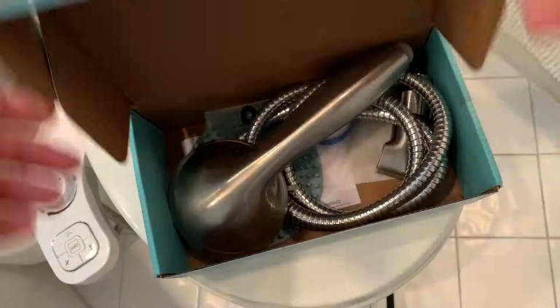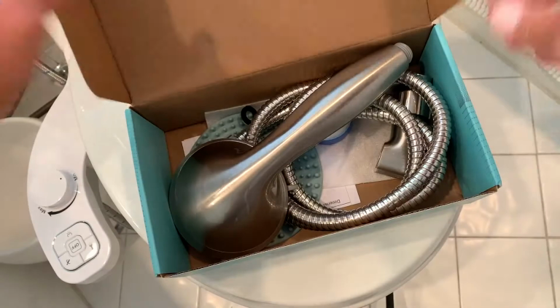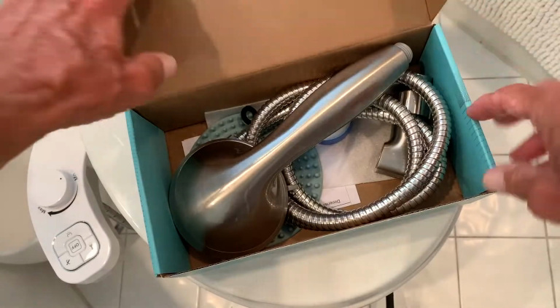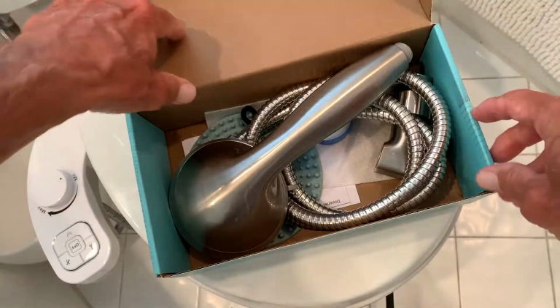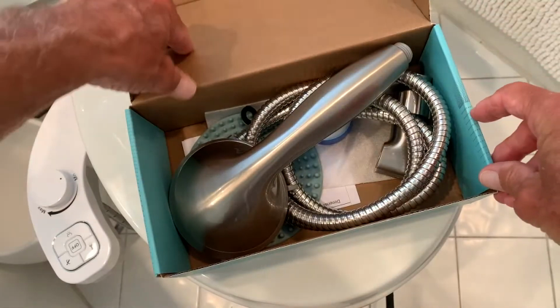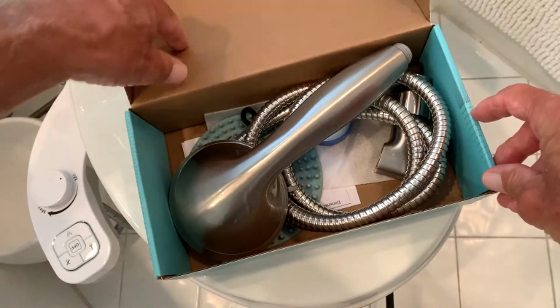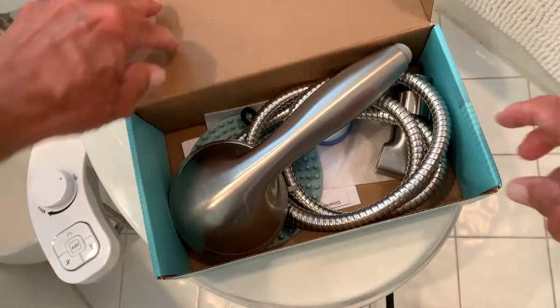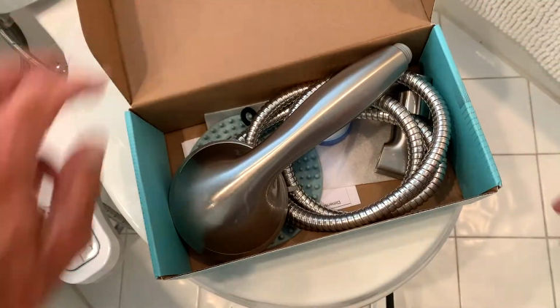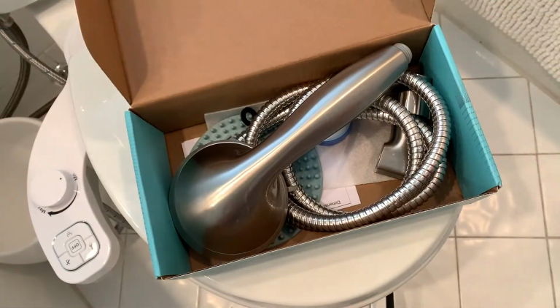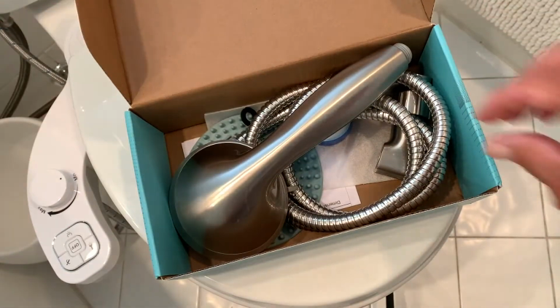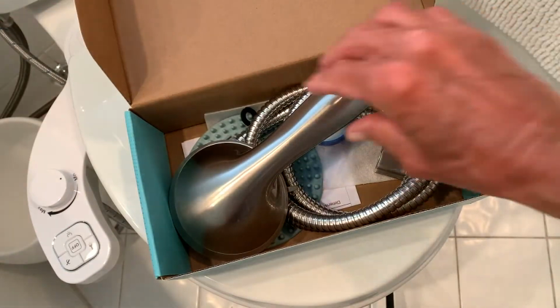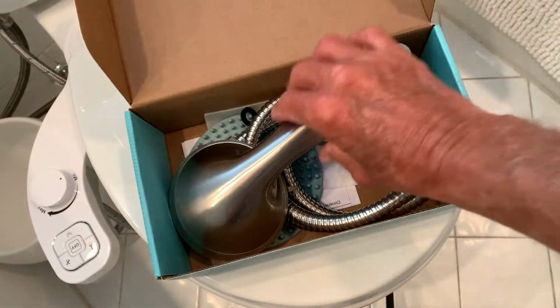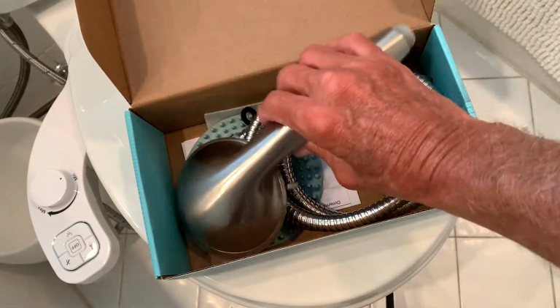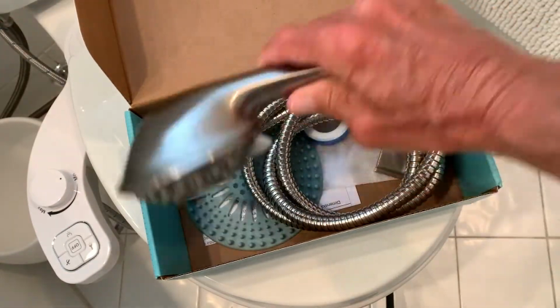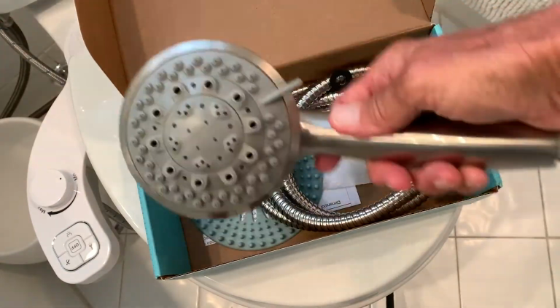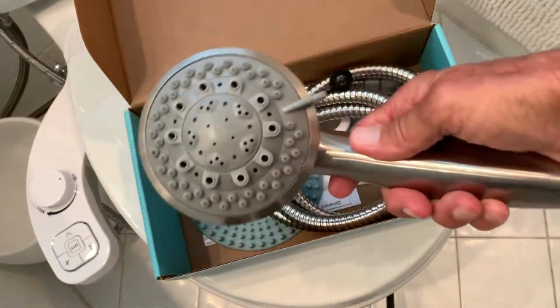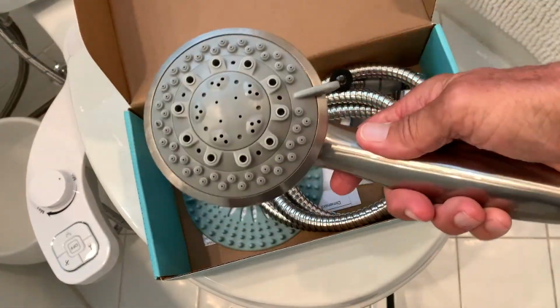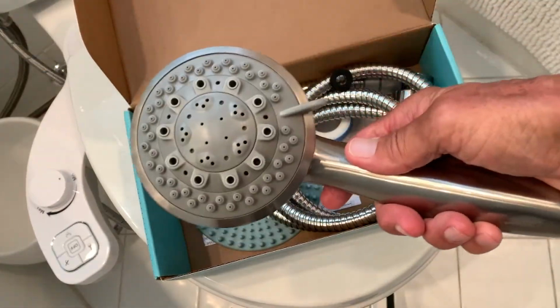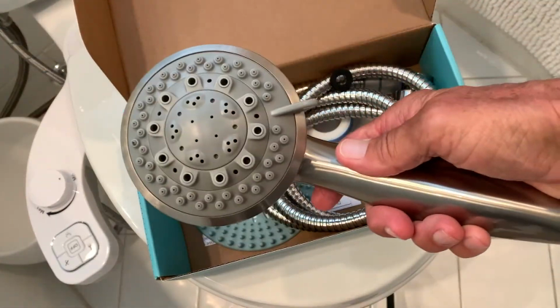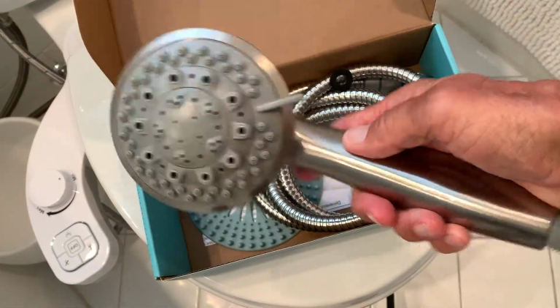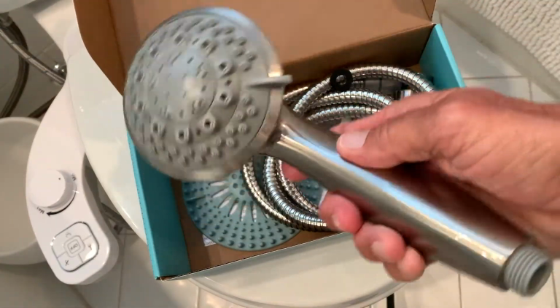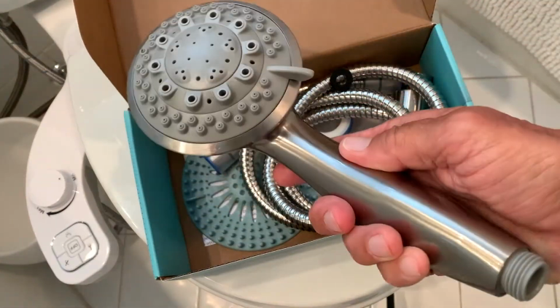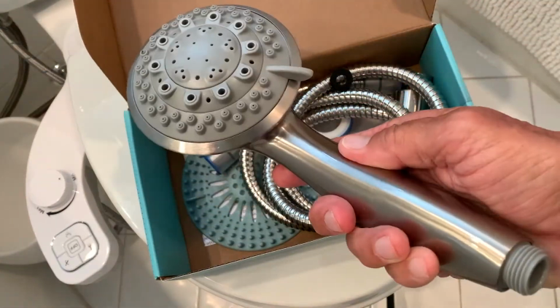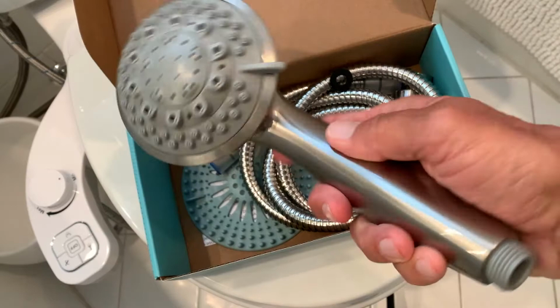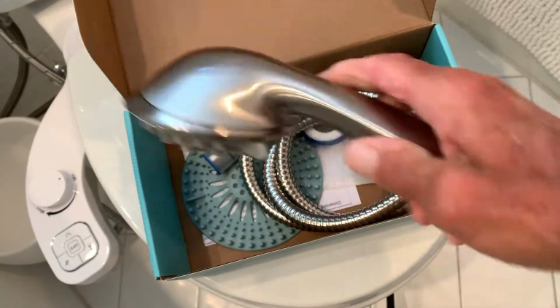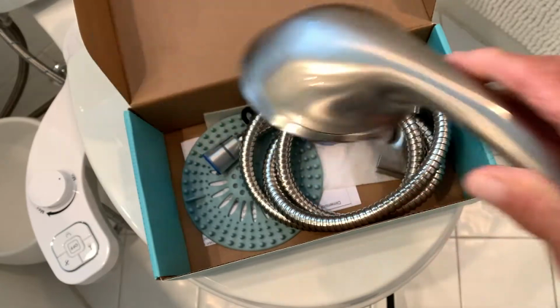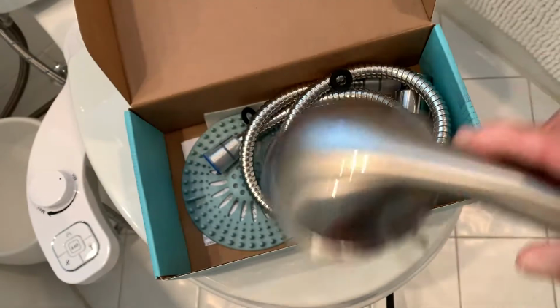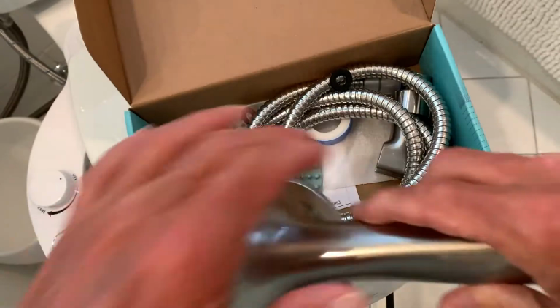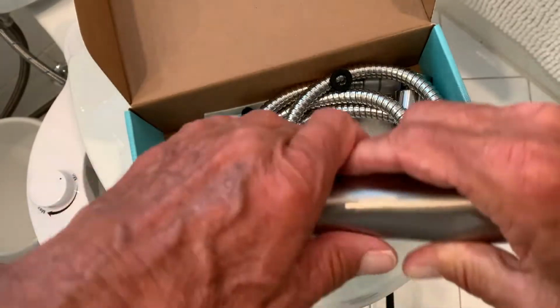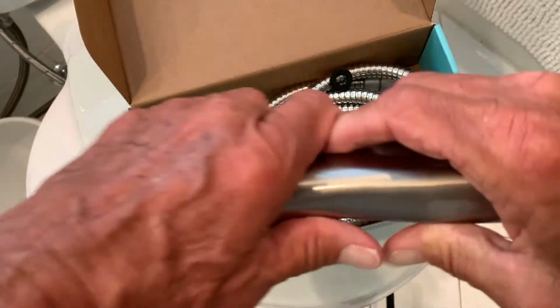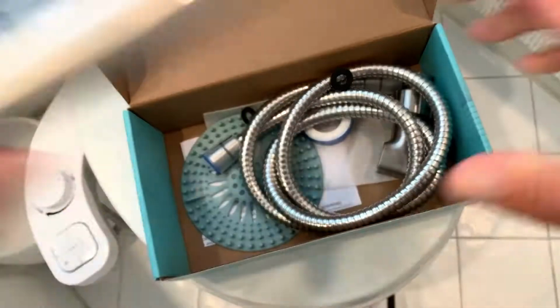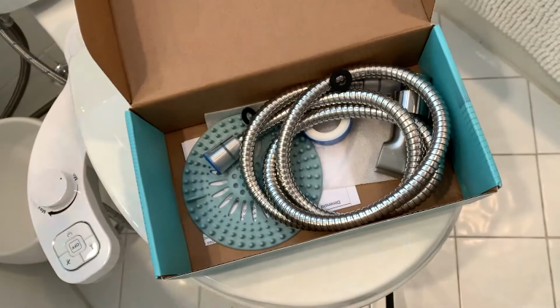I've already taken it out of most of its plastic. The shower head looks awesome — I like it. Let's put that over here.